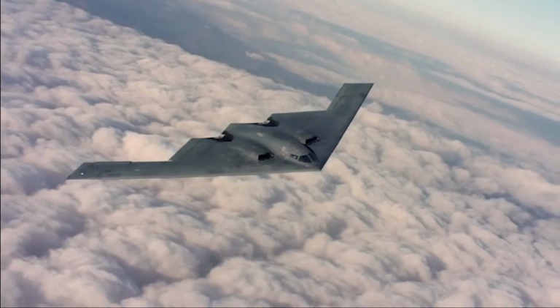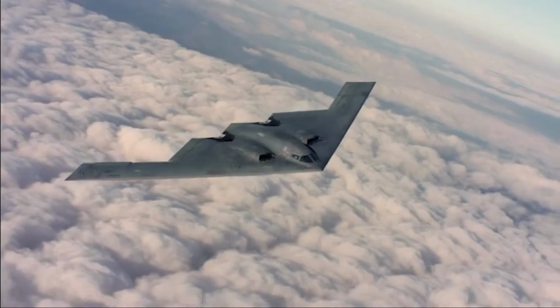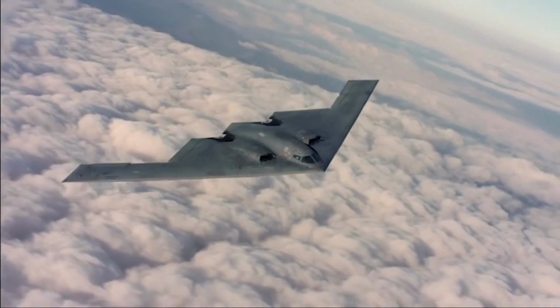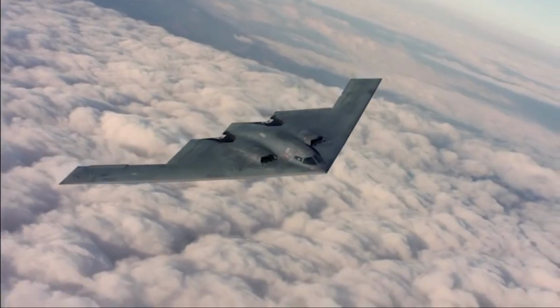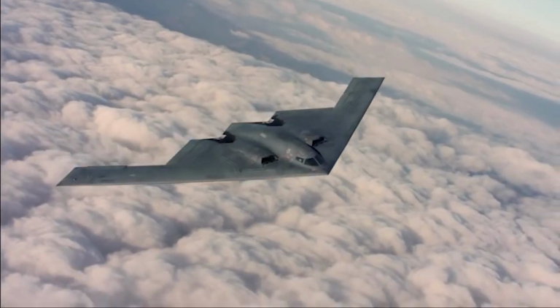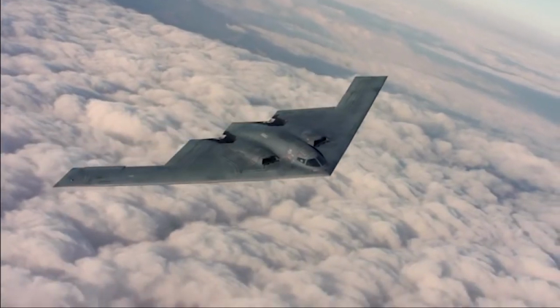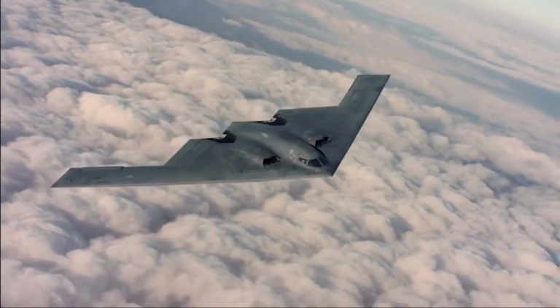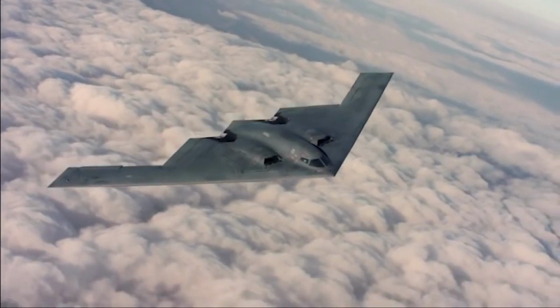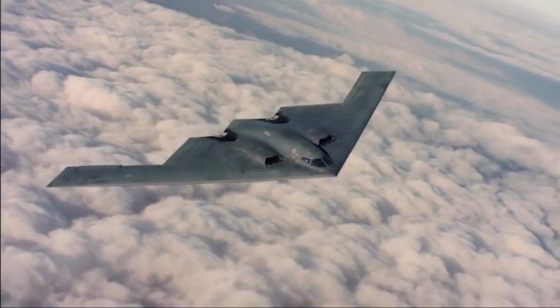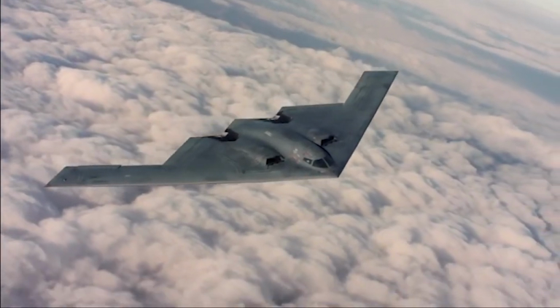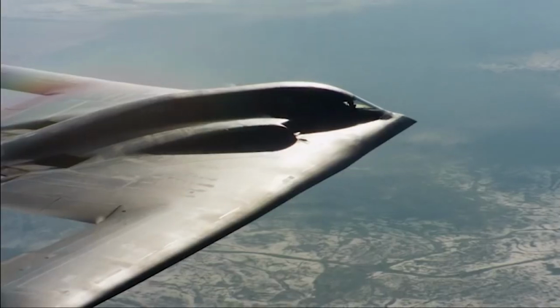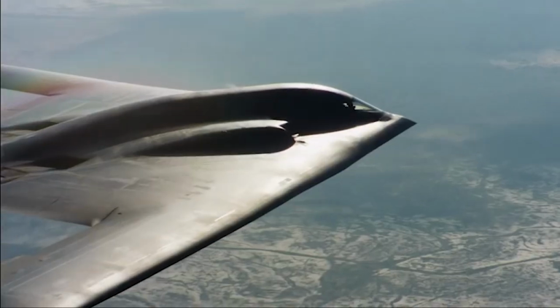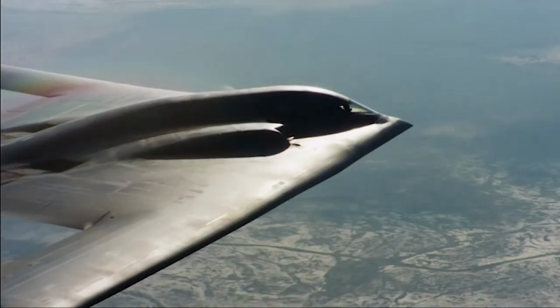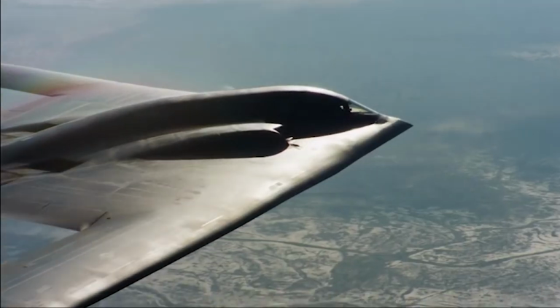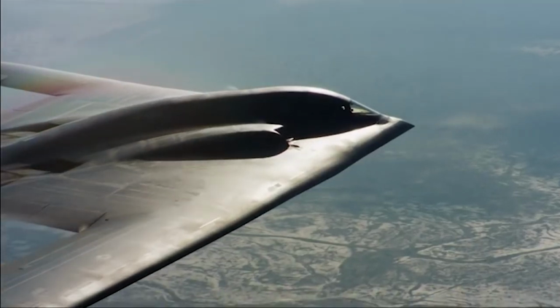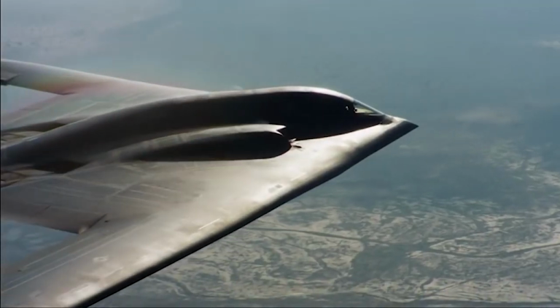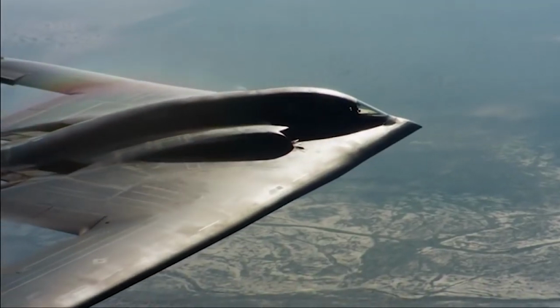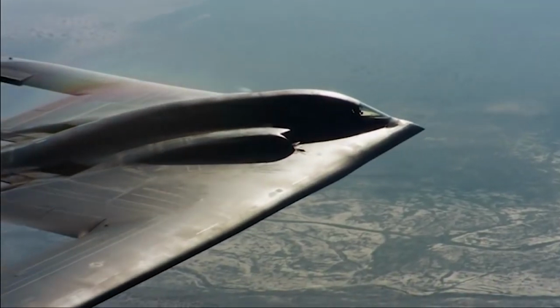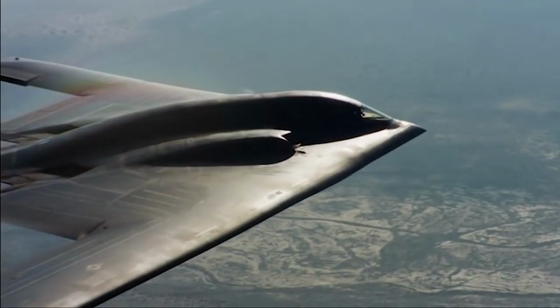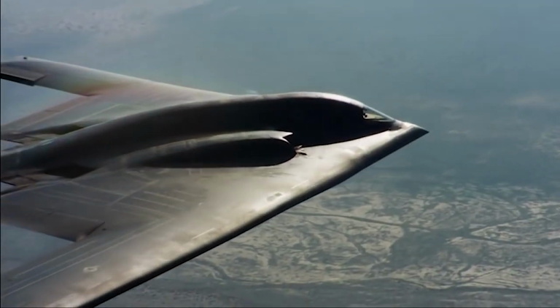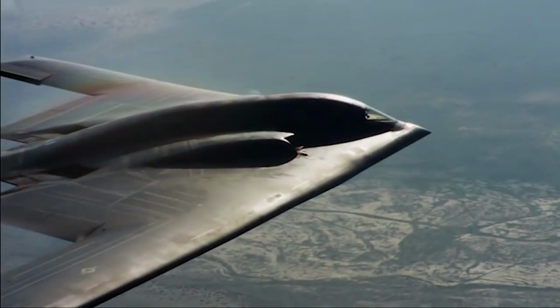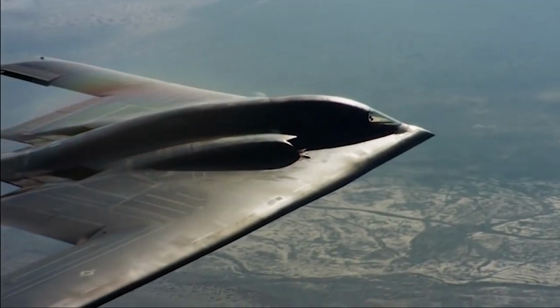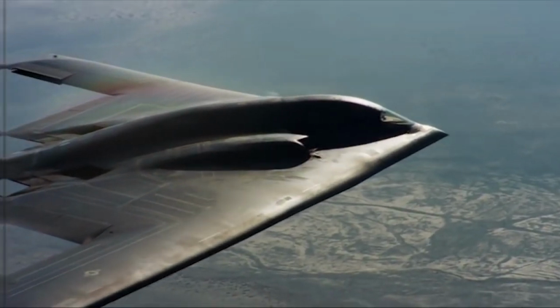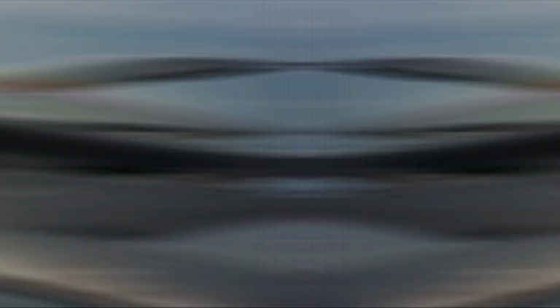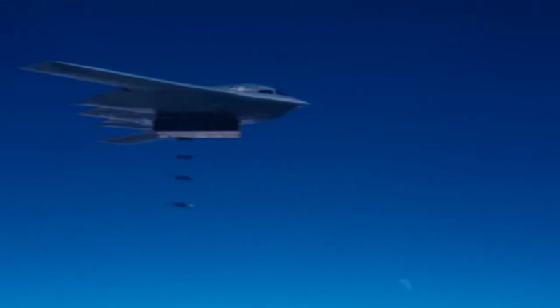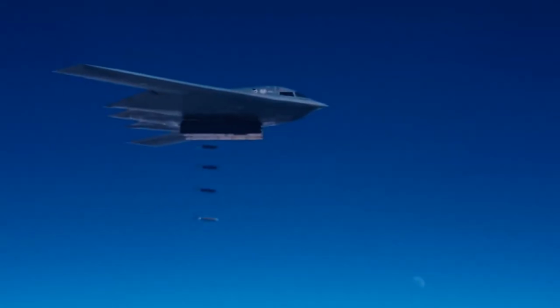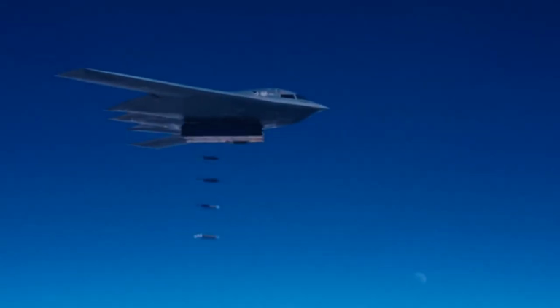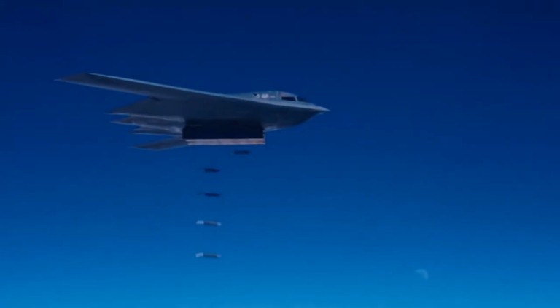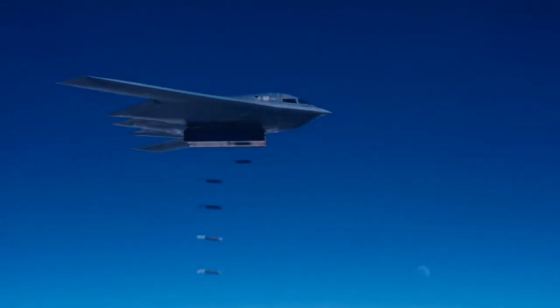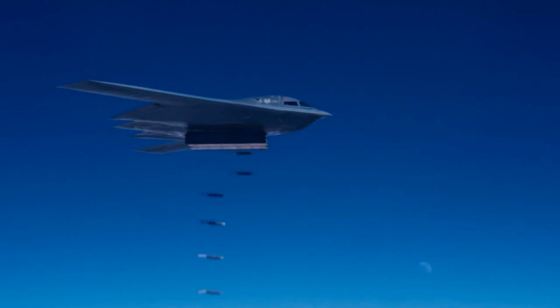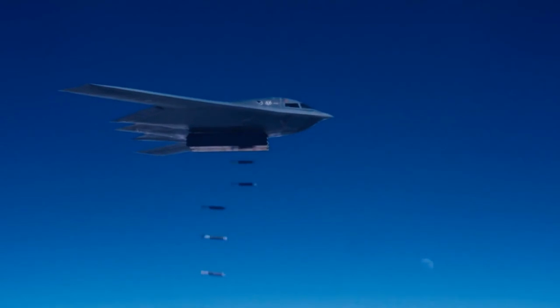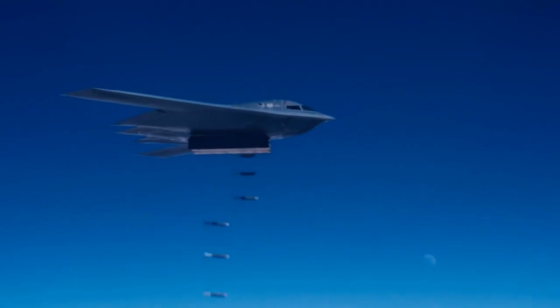The B-2 is dreaded by all Americans' rivals for one main reason: it carries nuclear weapons.